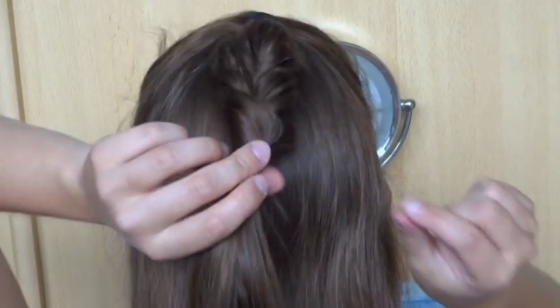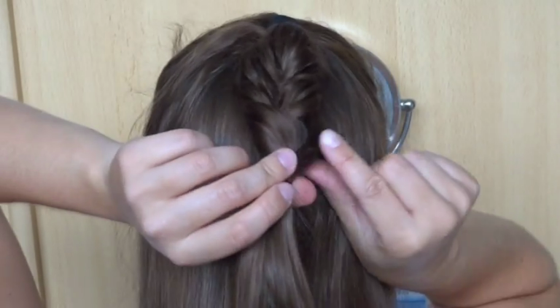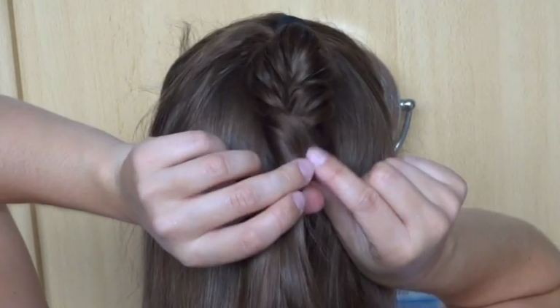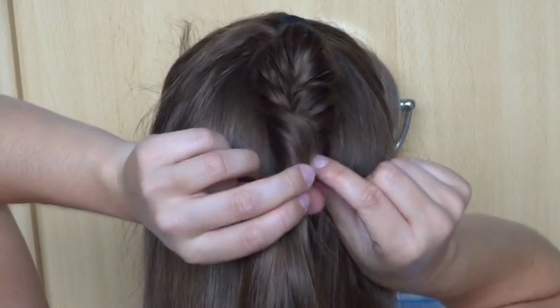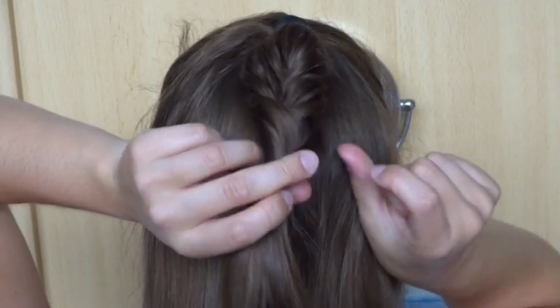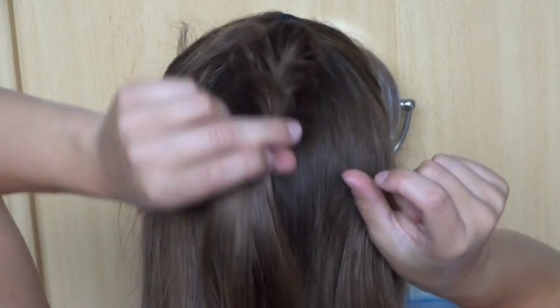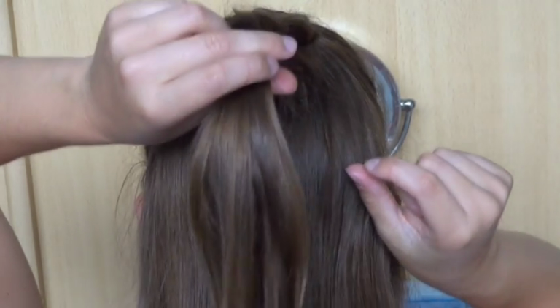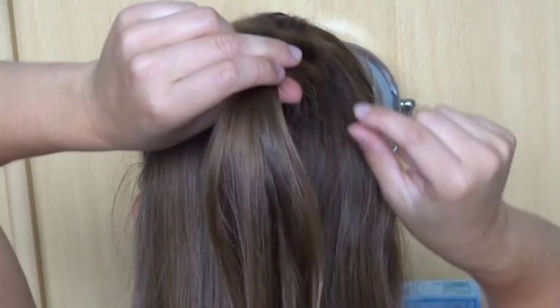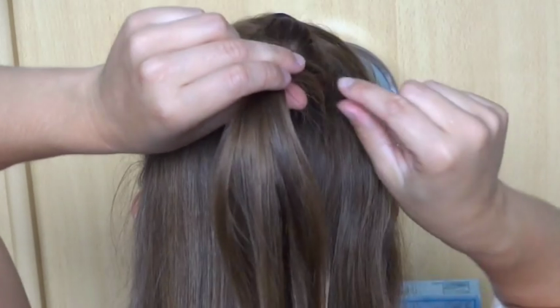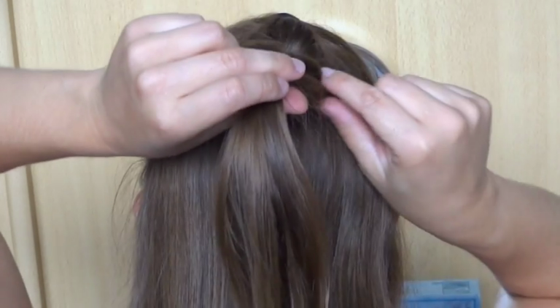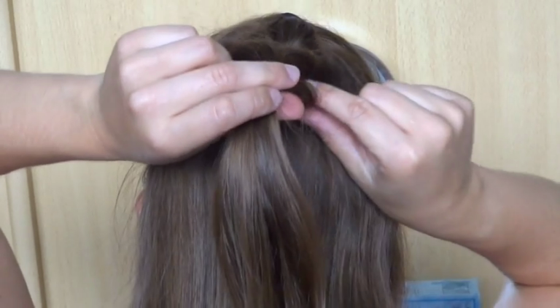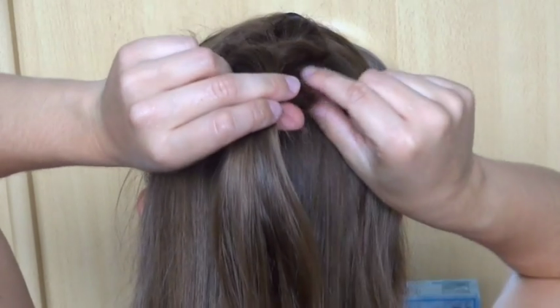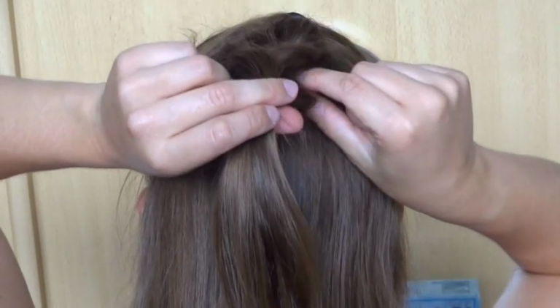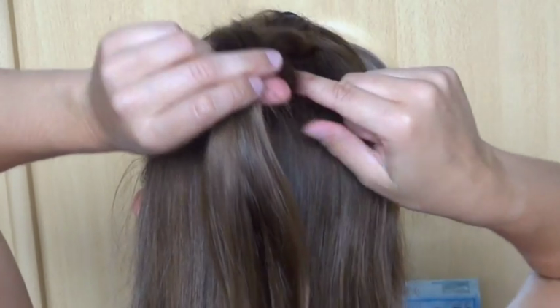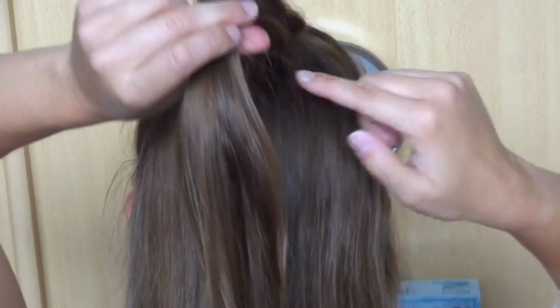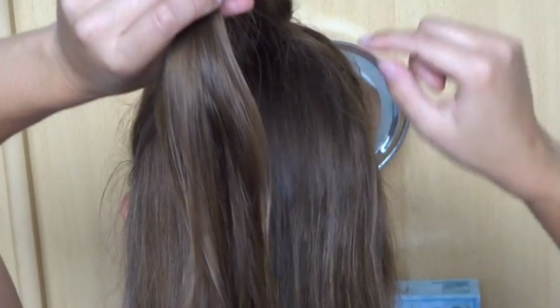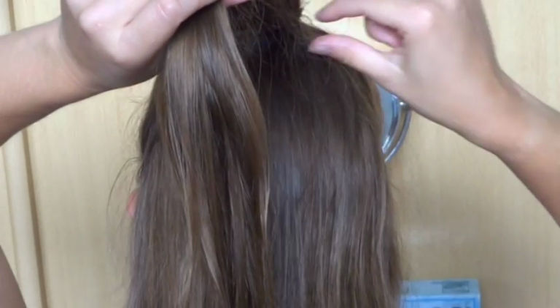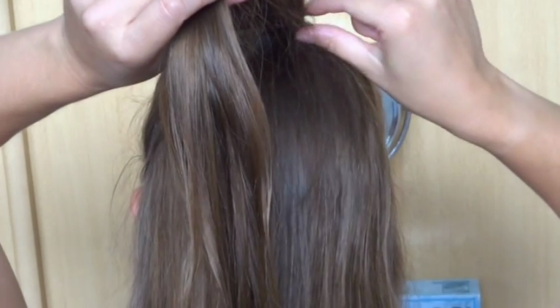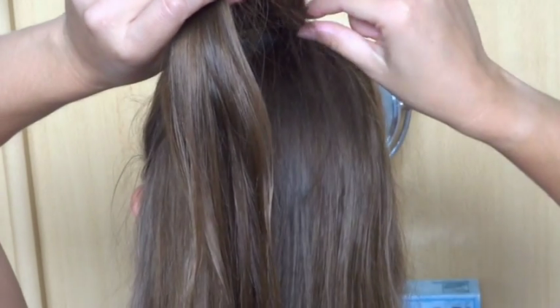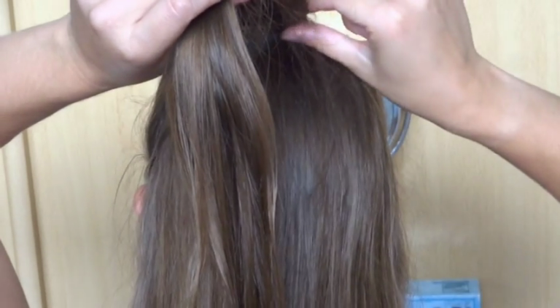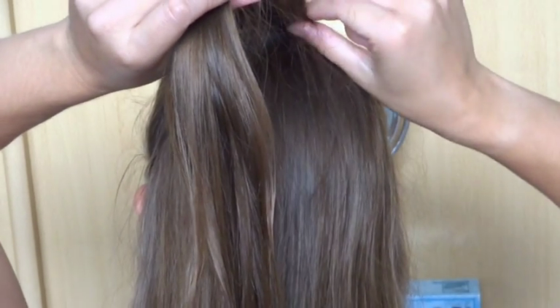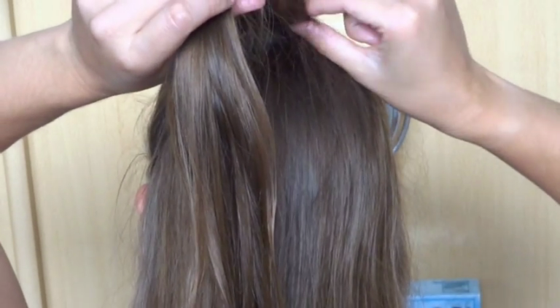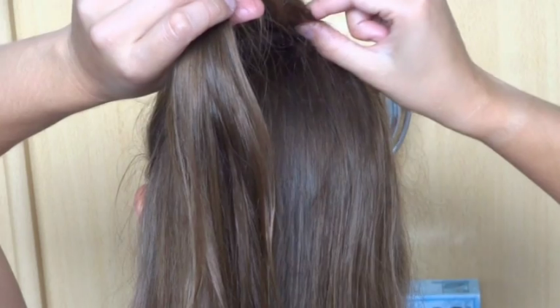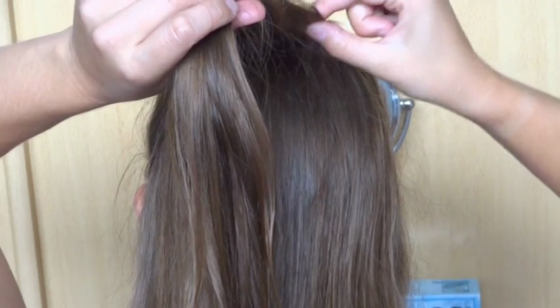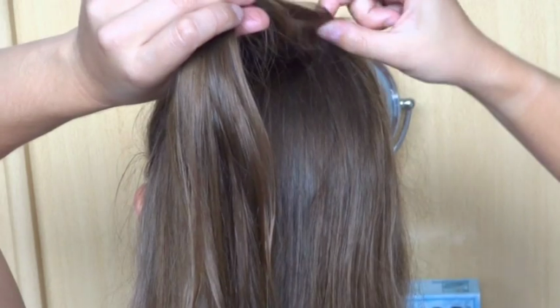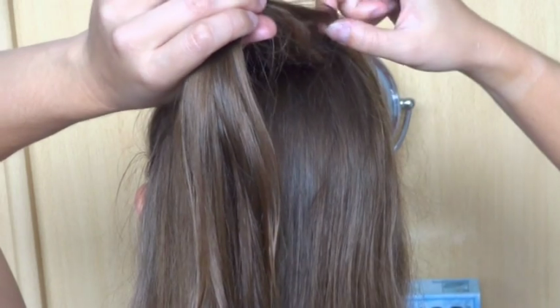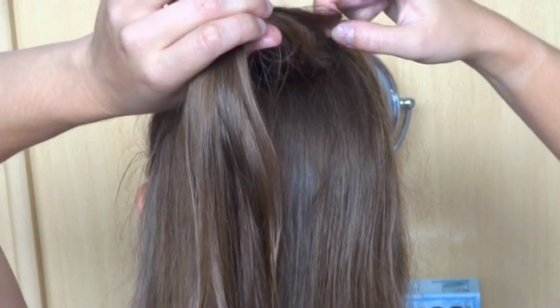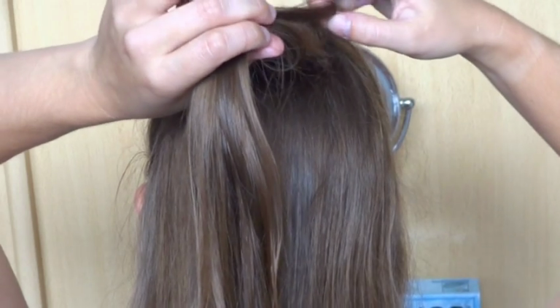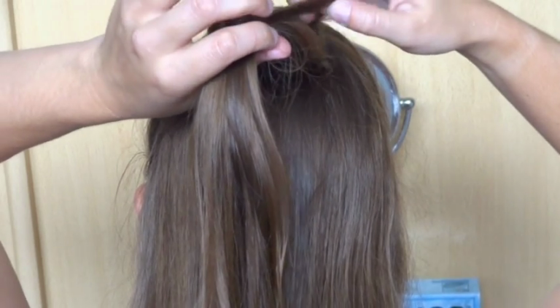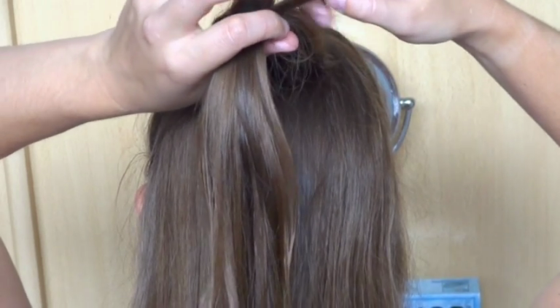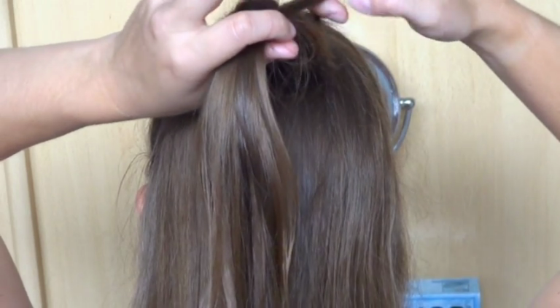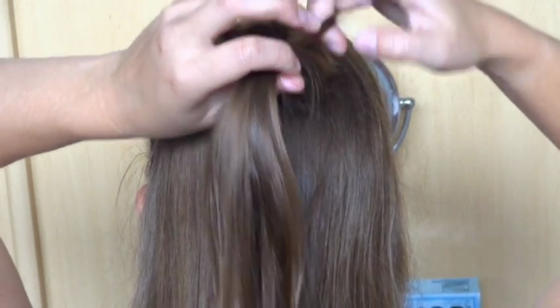Now carefully pull on the loose strands to create a loop. Be careful not to pull on the braid.